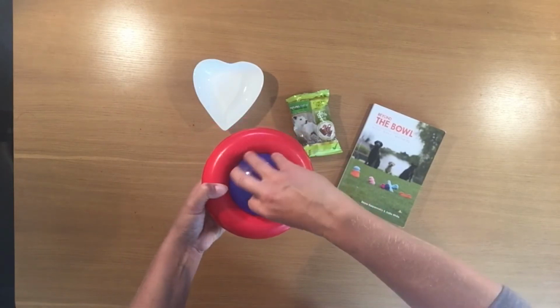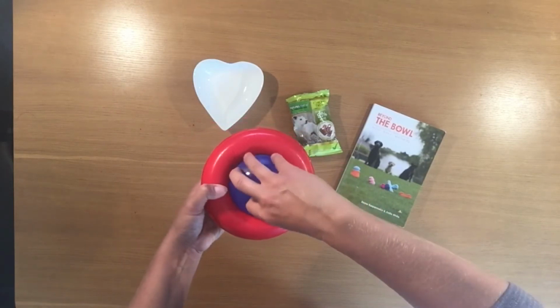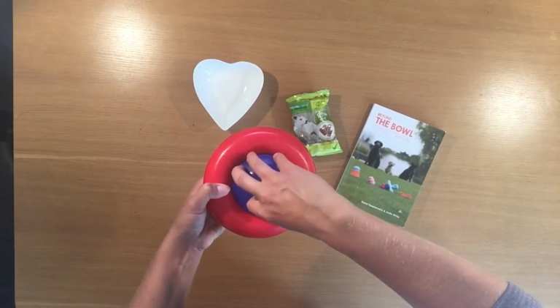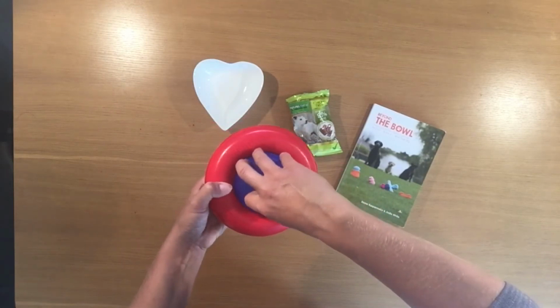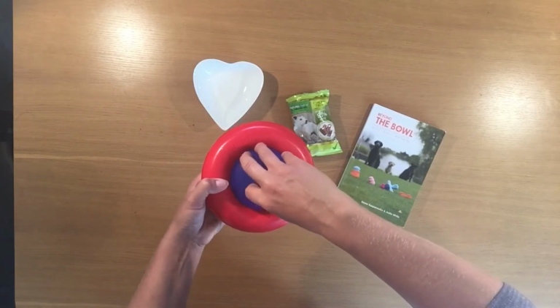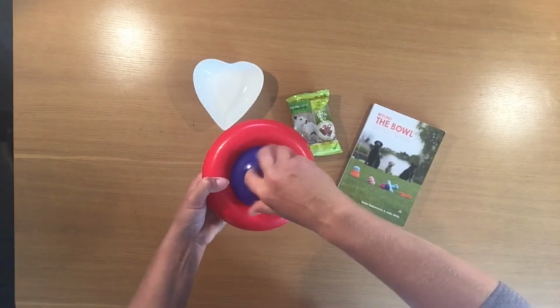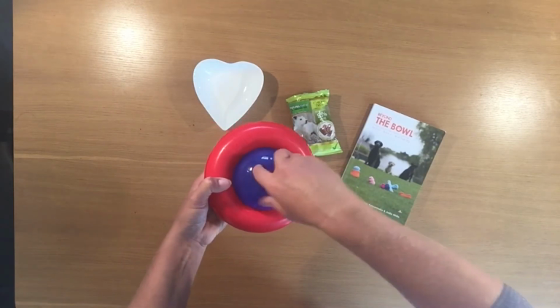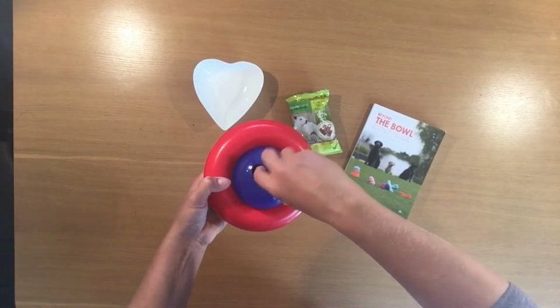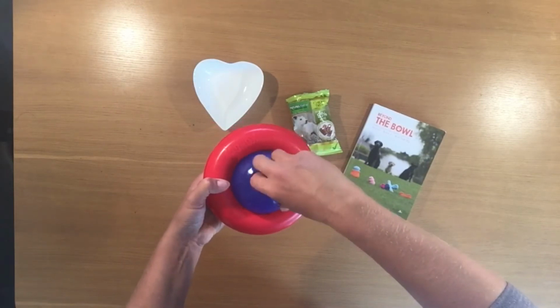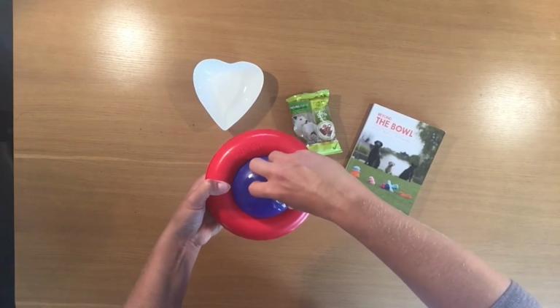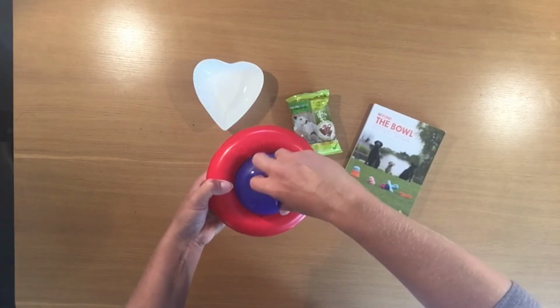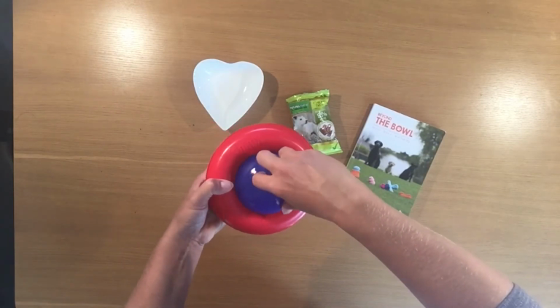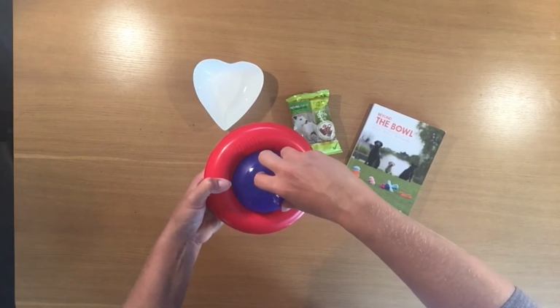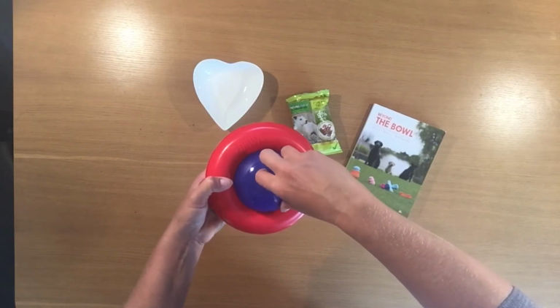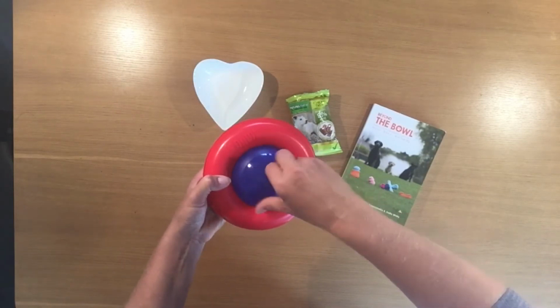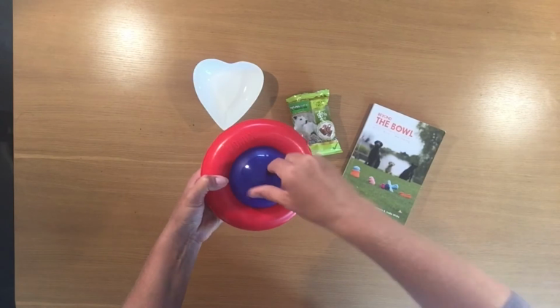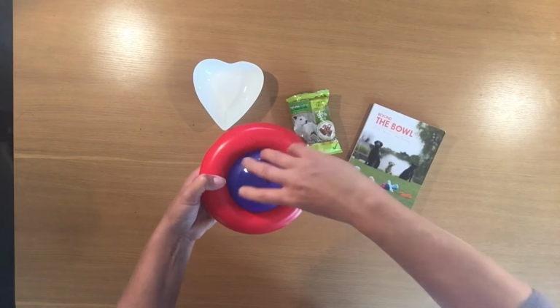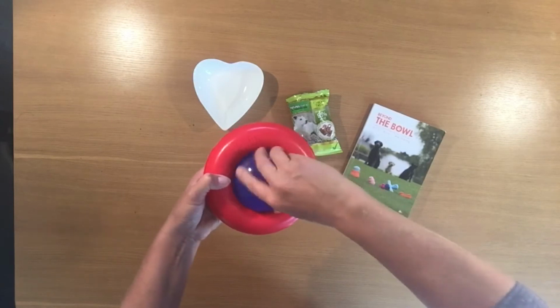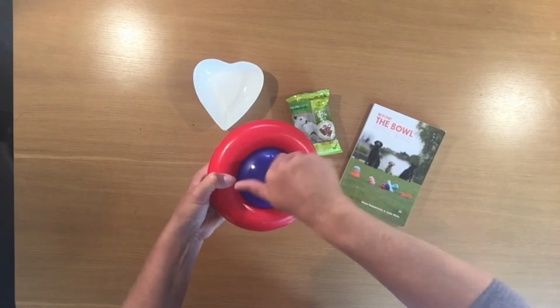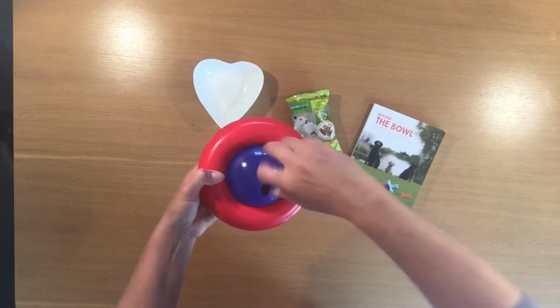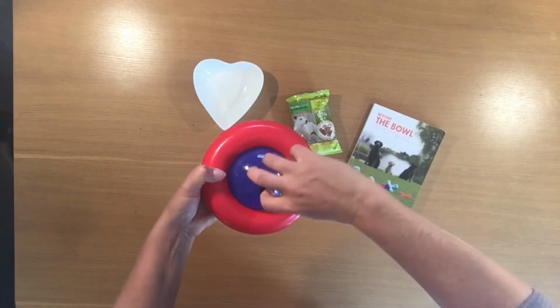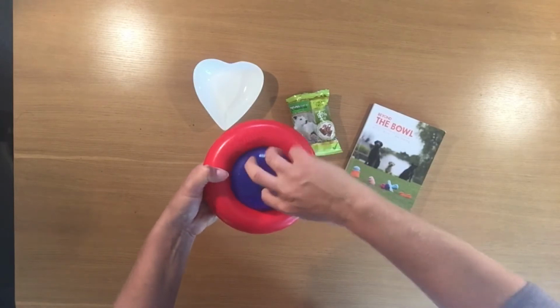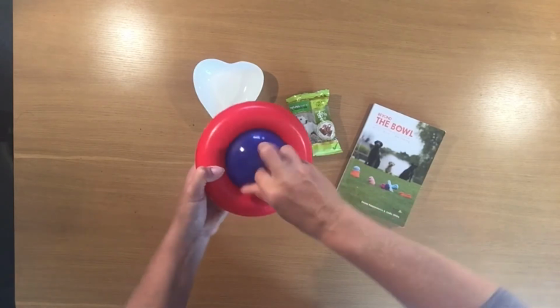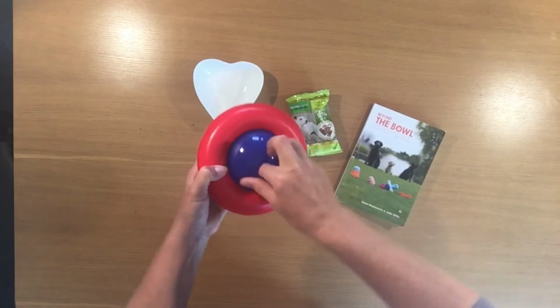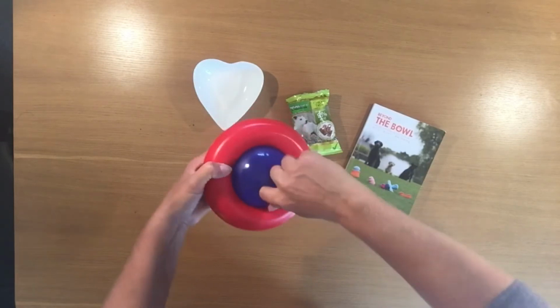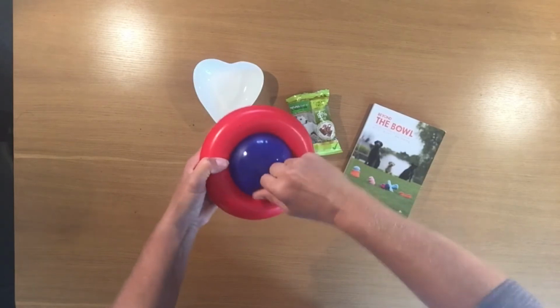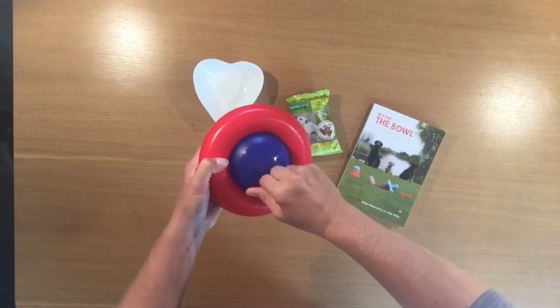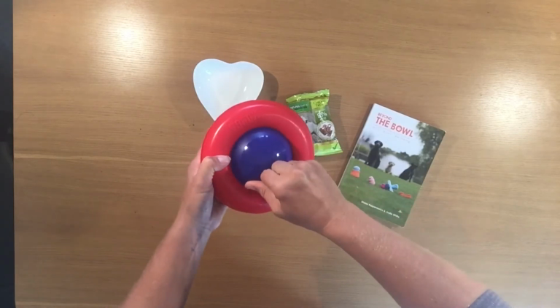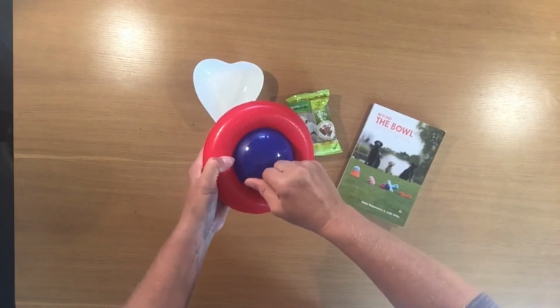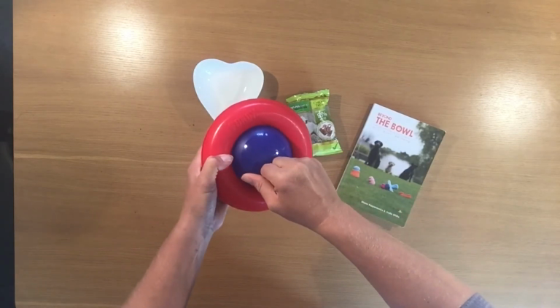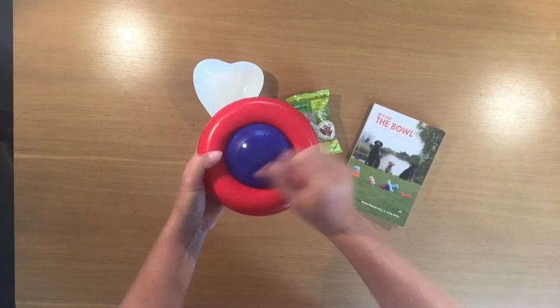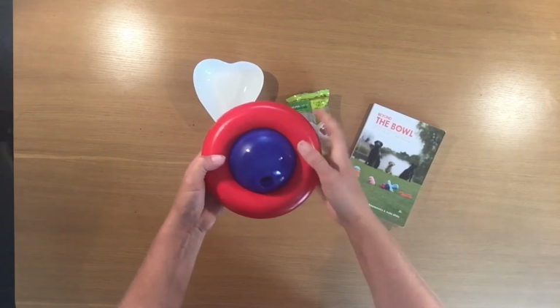Place the cap back on and it's ready to give to your dog so they can have lots of independent fun.